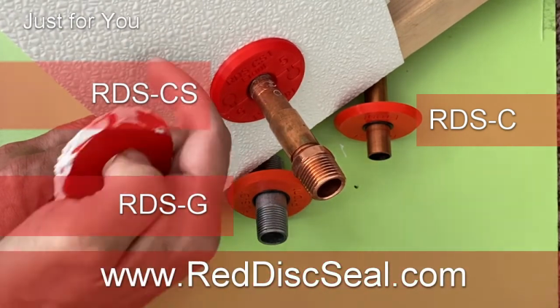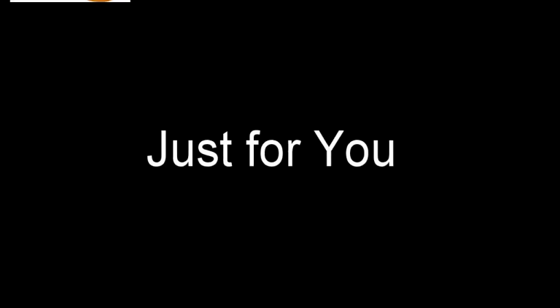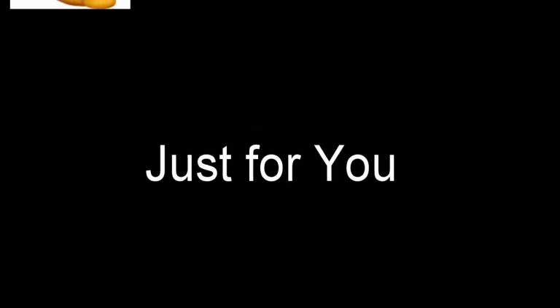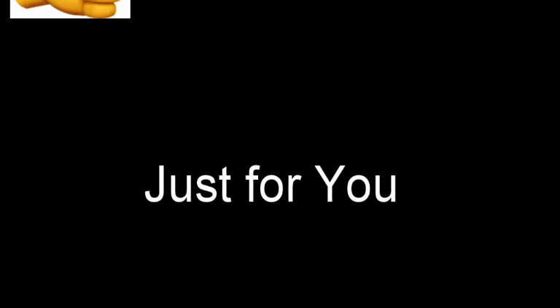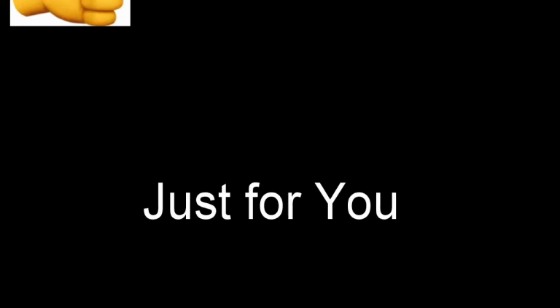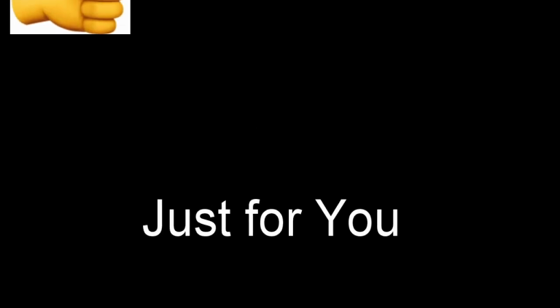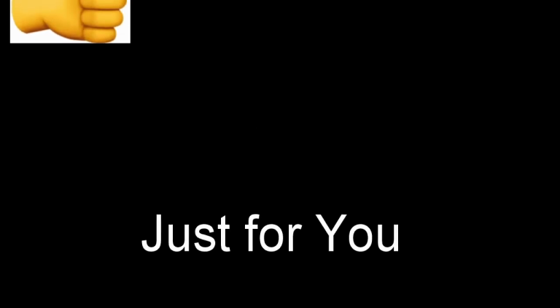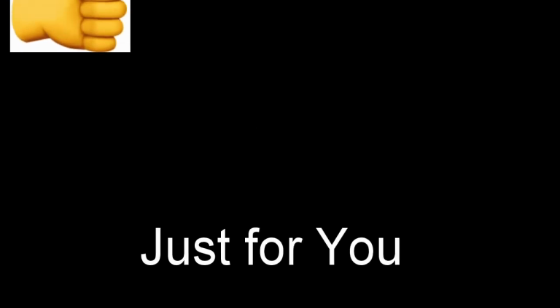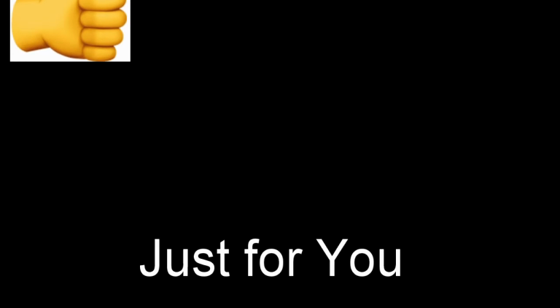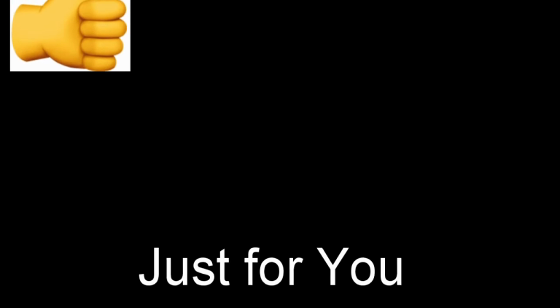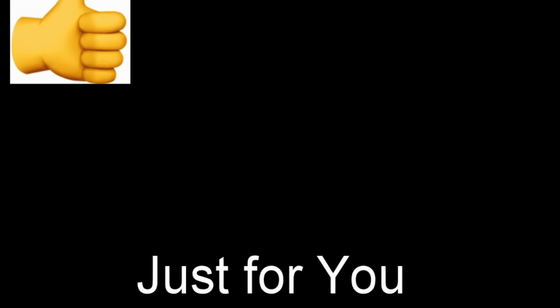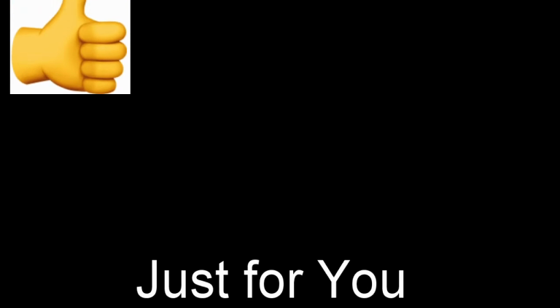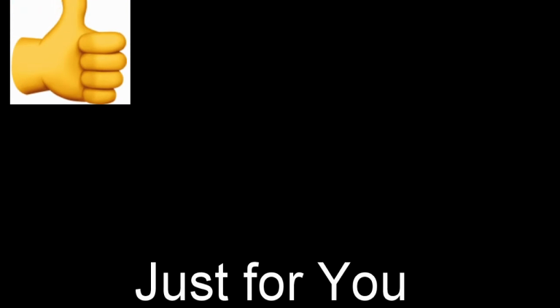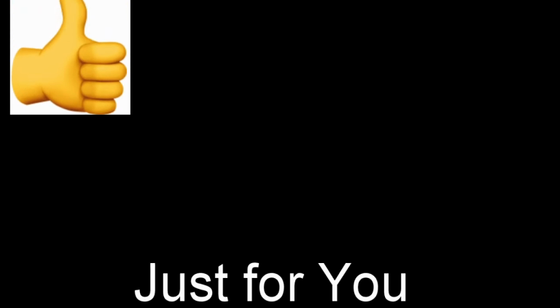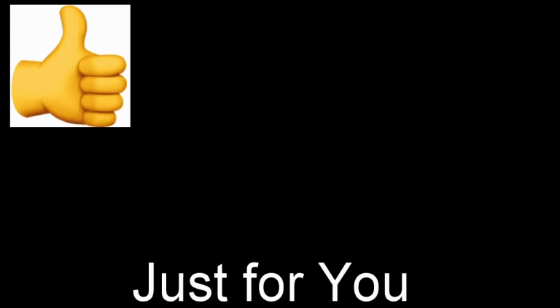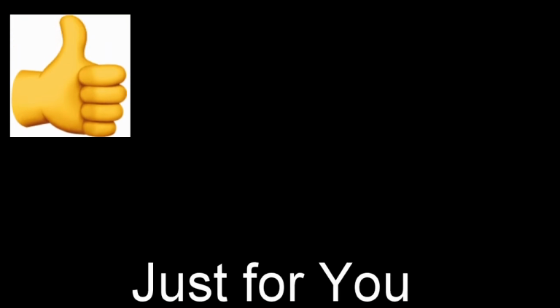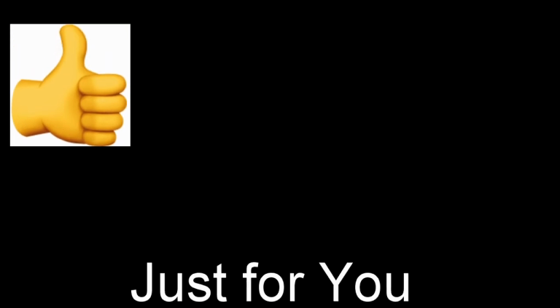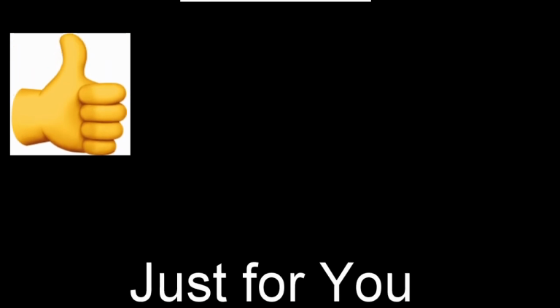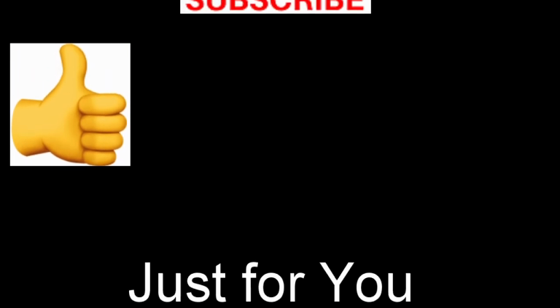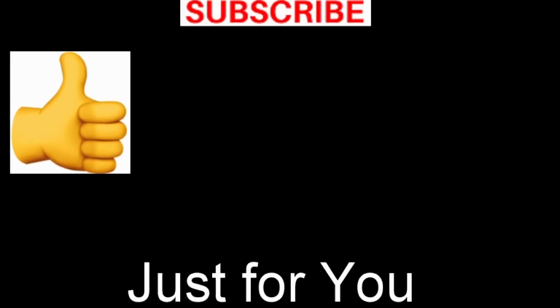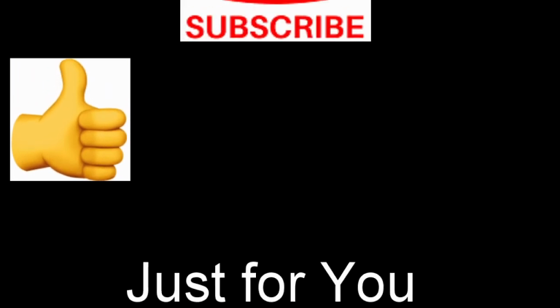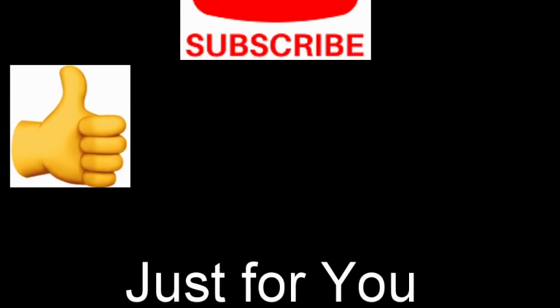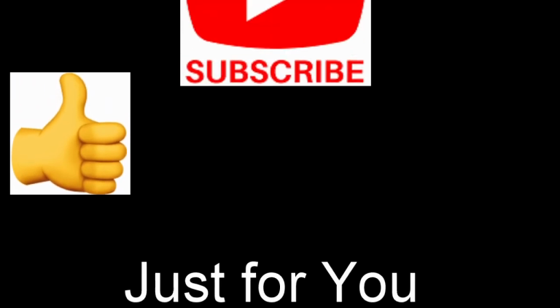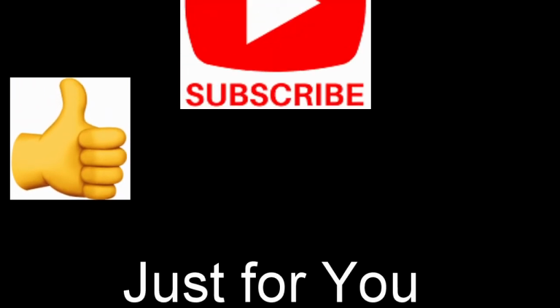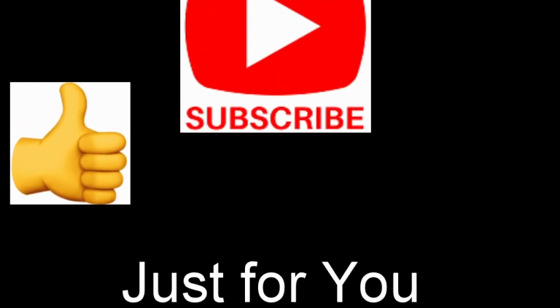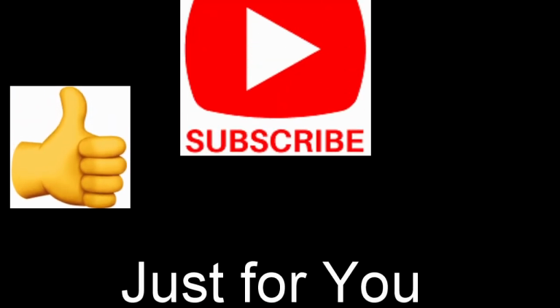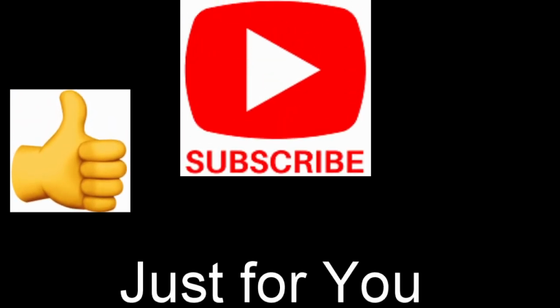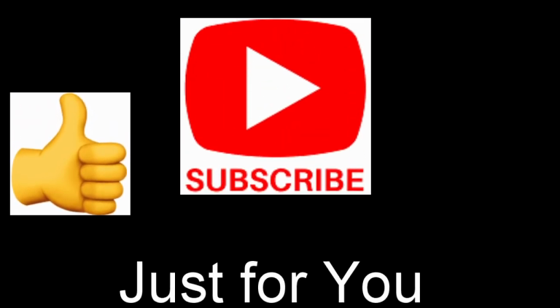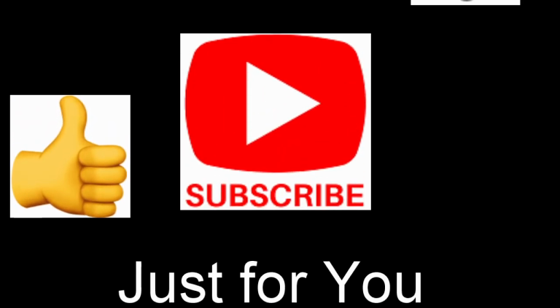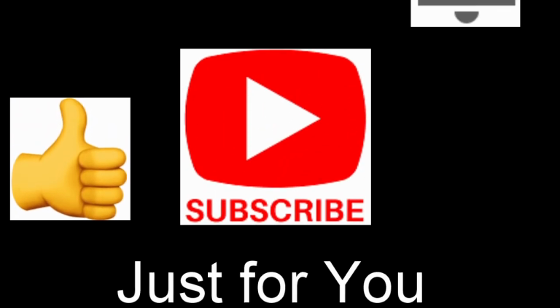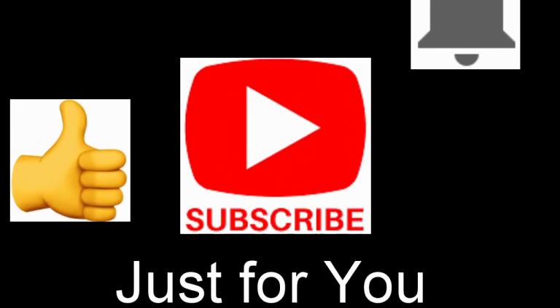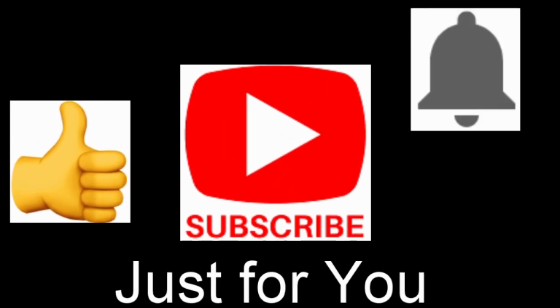If you liked the video, please give me a thumbs up. Don't forget to subscribe to my channel and hit the bell notification.